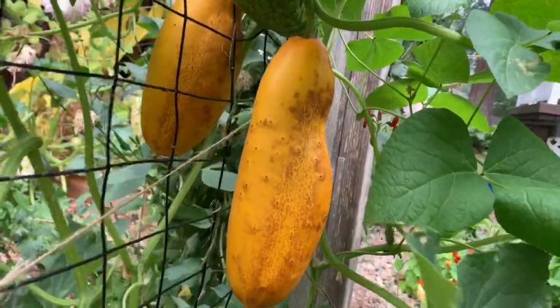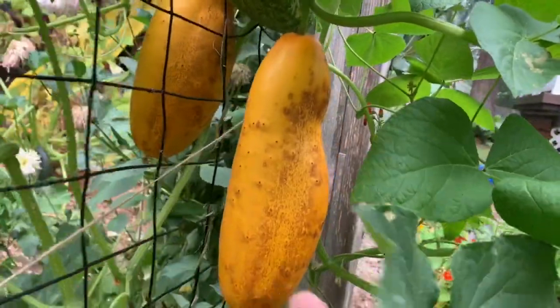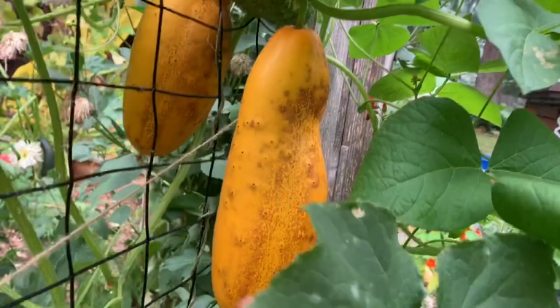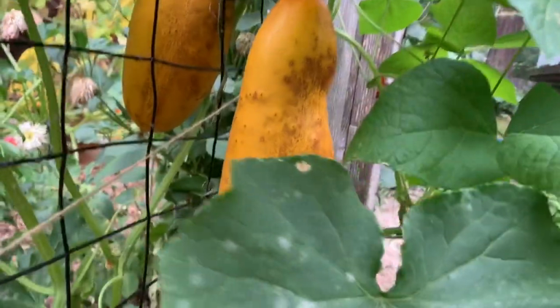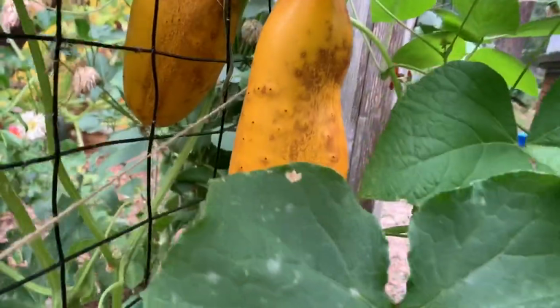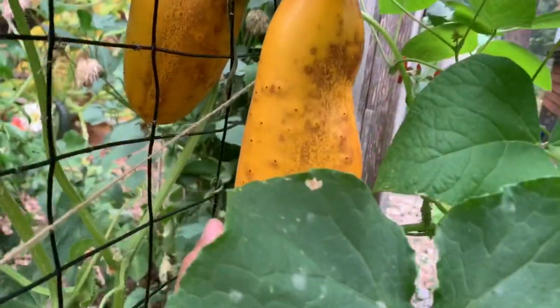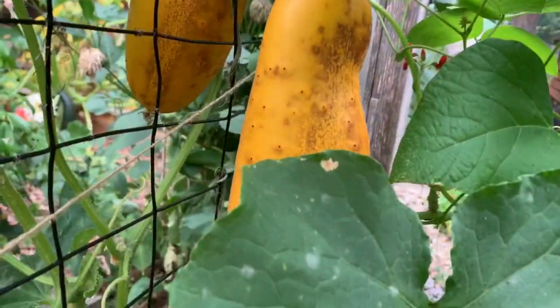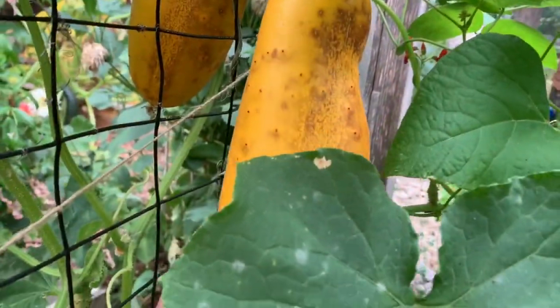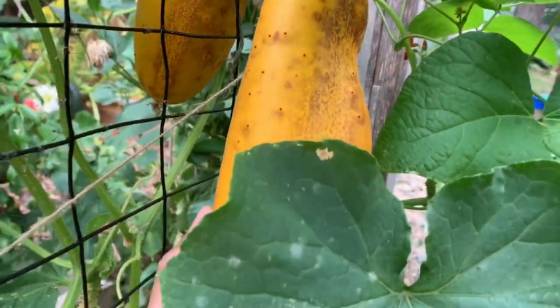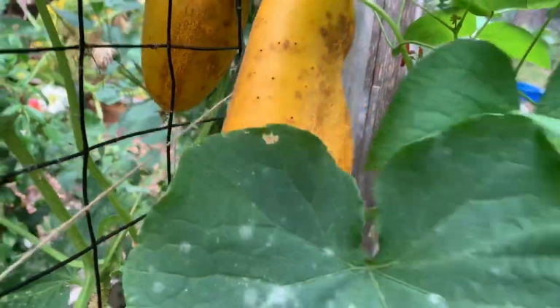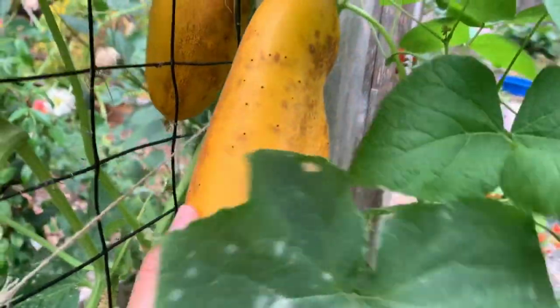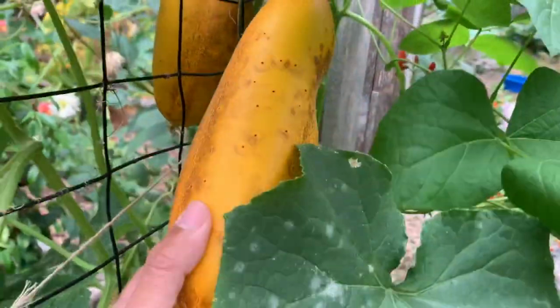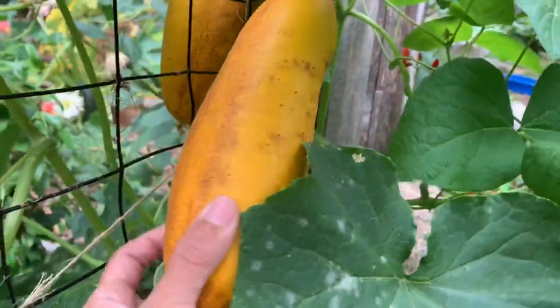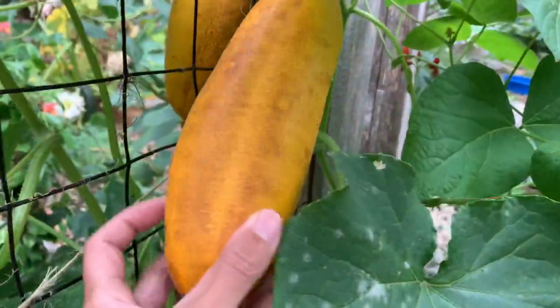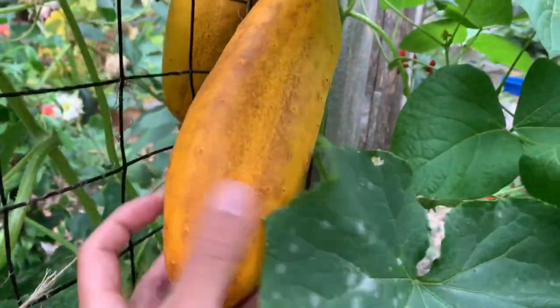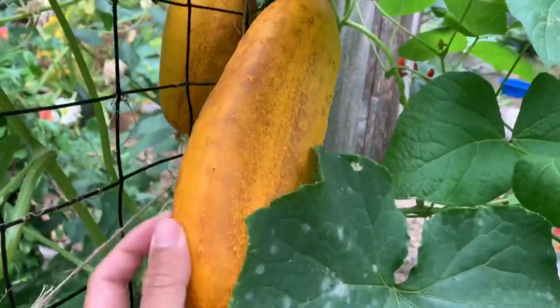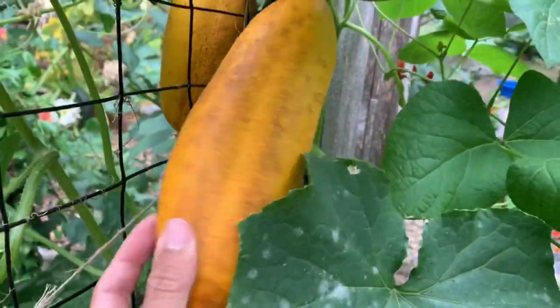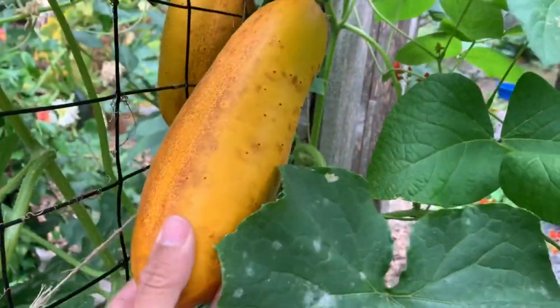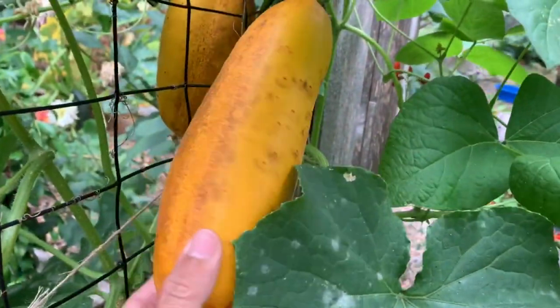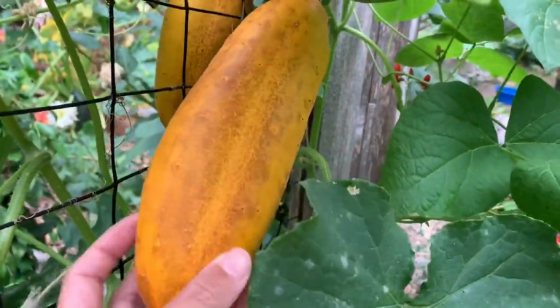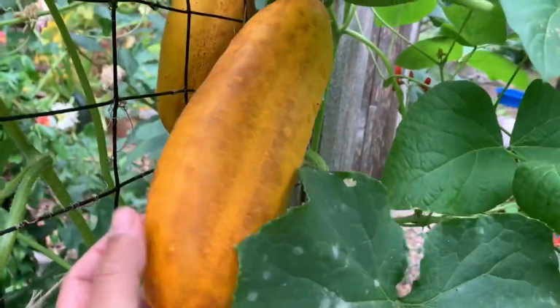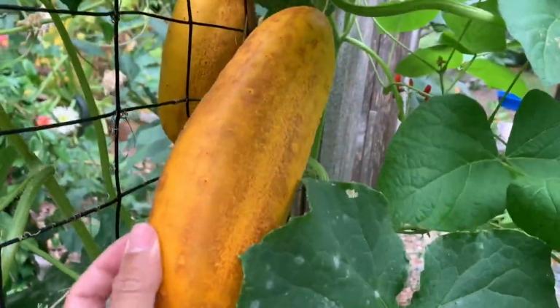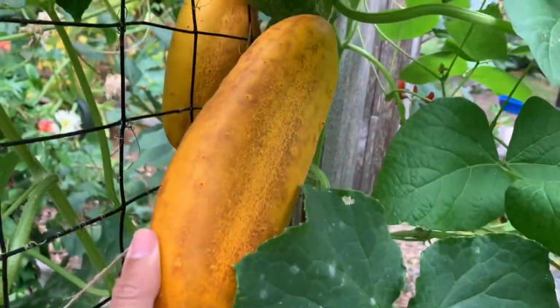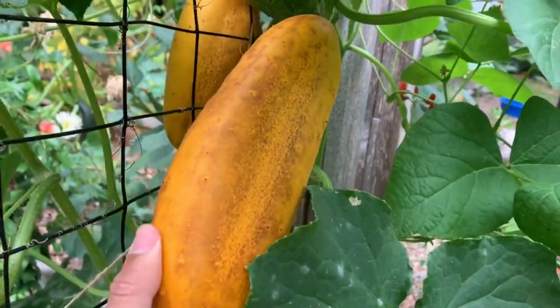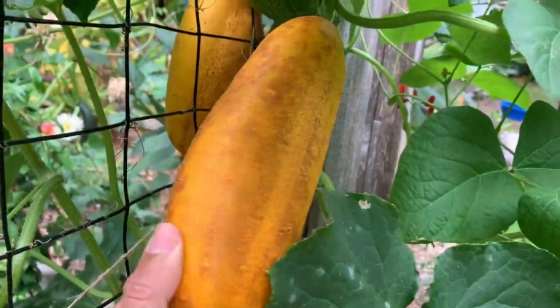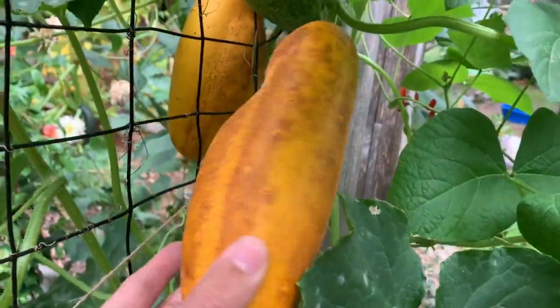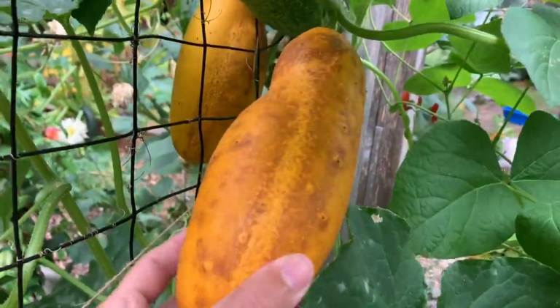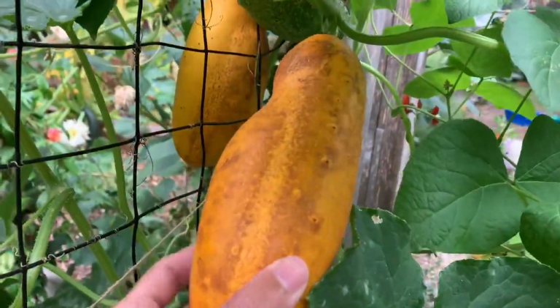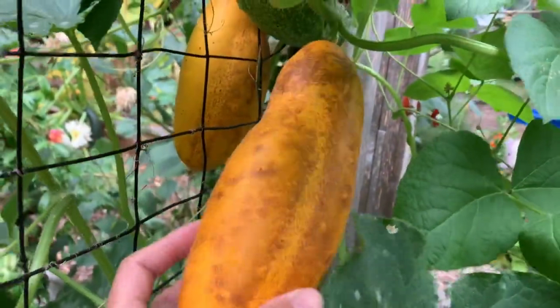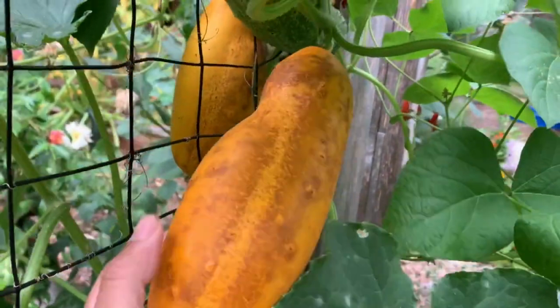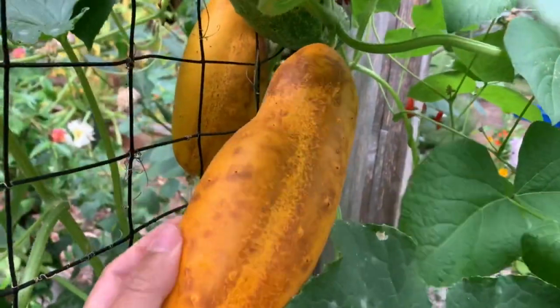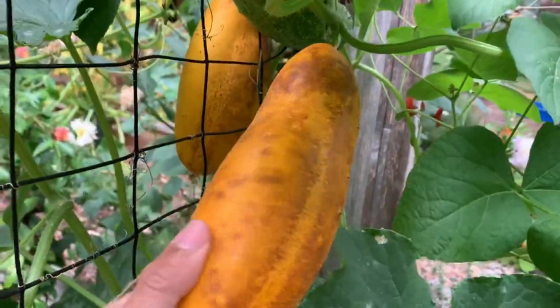Hi everyone, Ms. Sally here at Learn to Grow. In this video, I'll be showing you two ways to save your cucumber seeds.